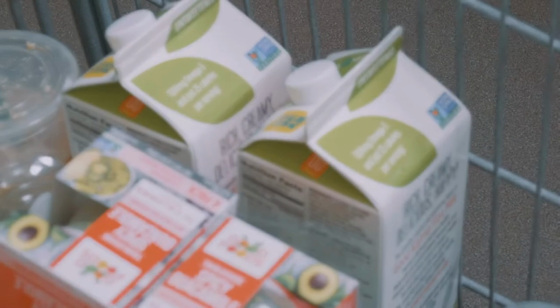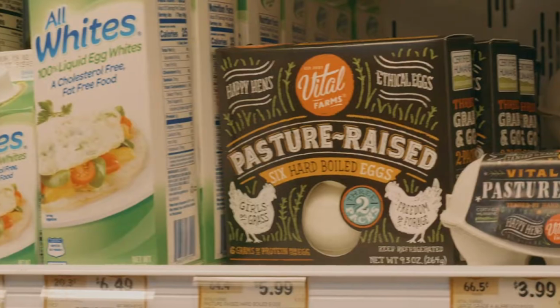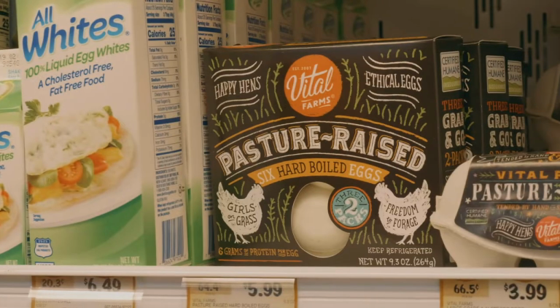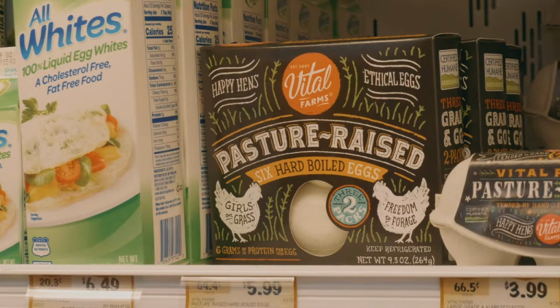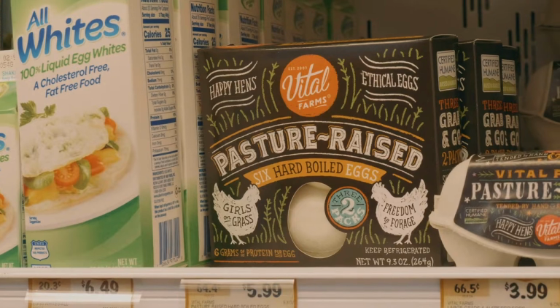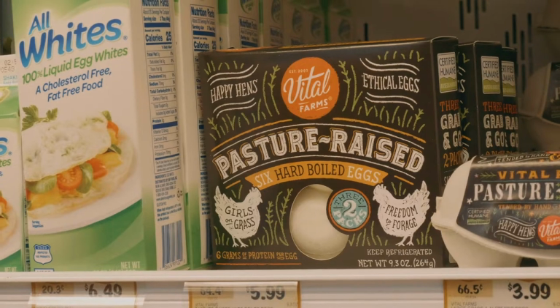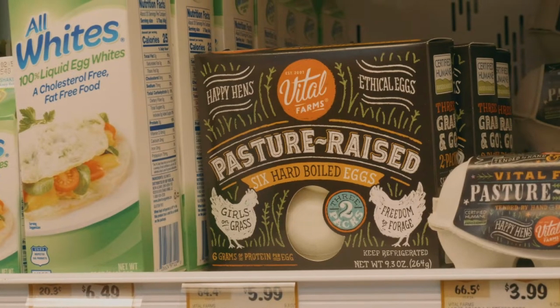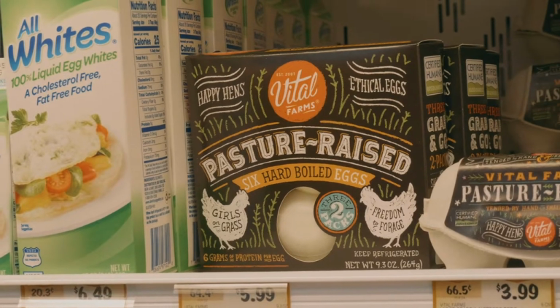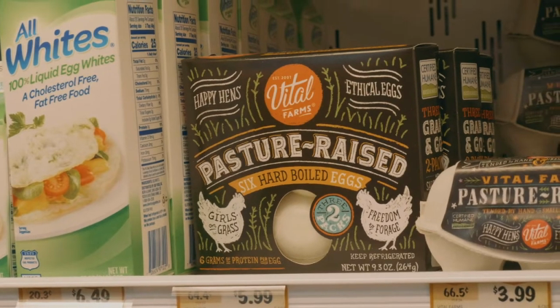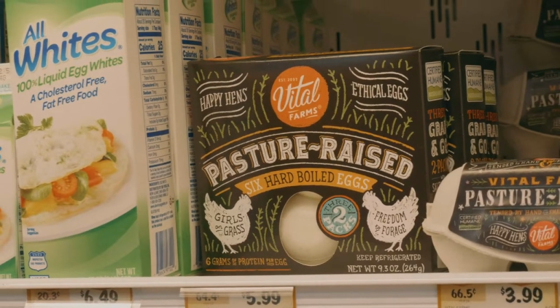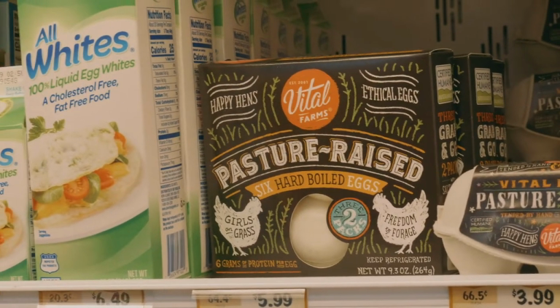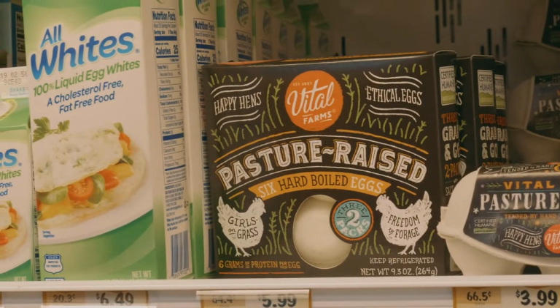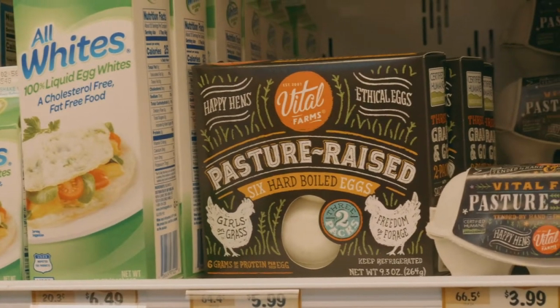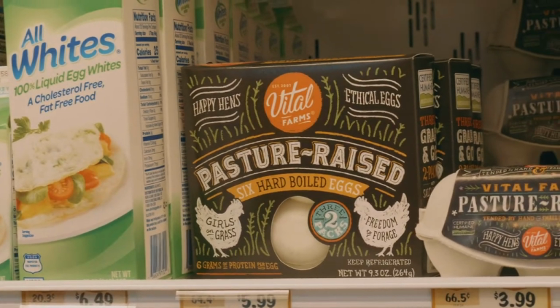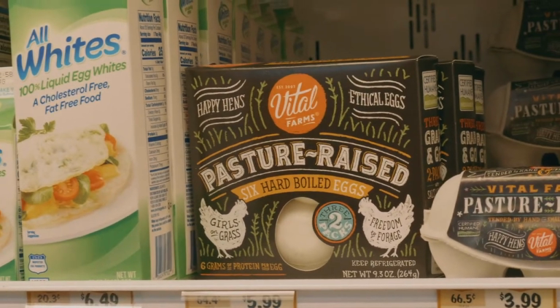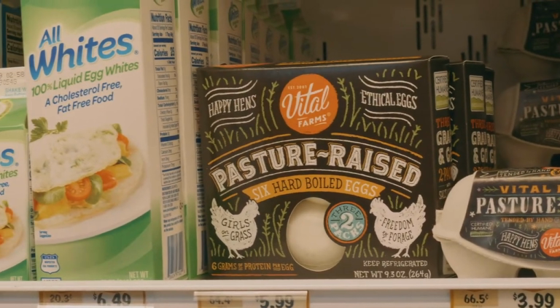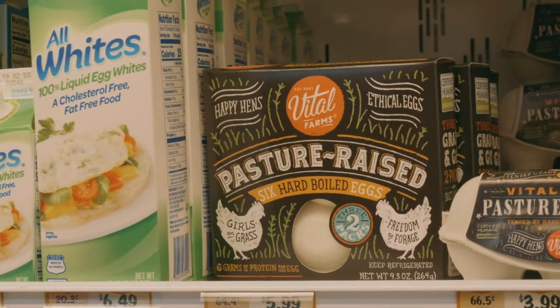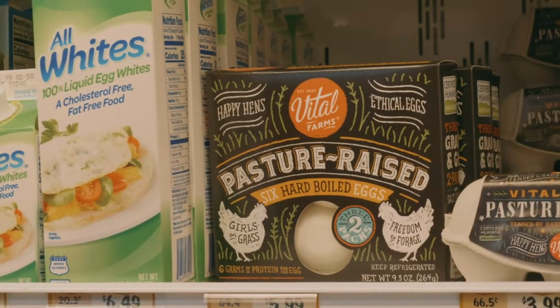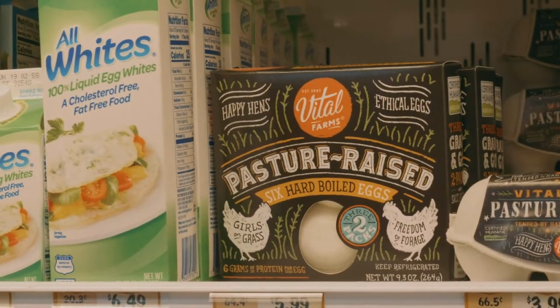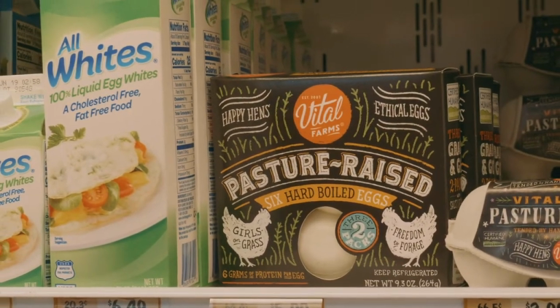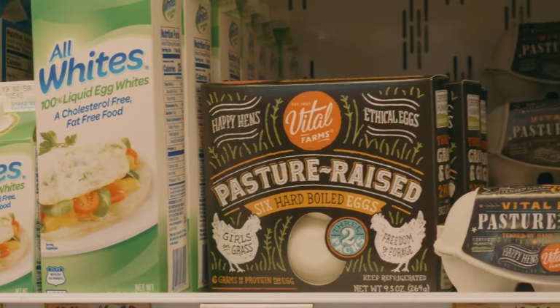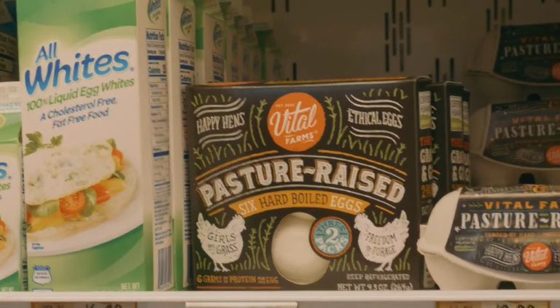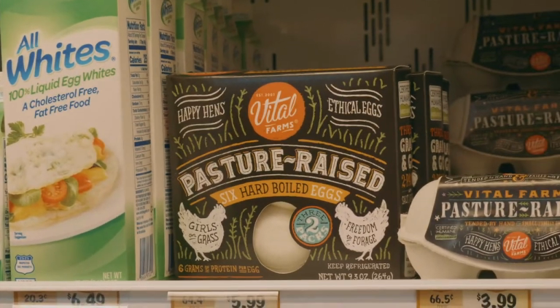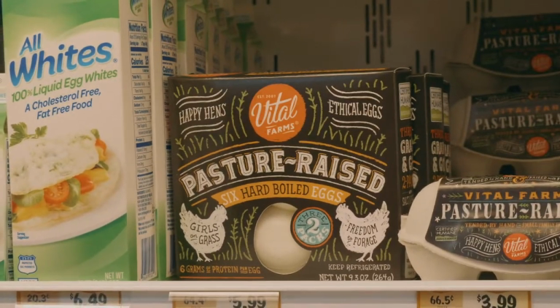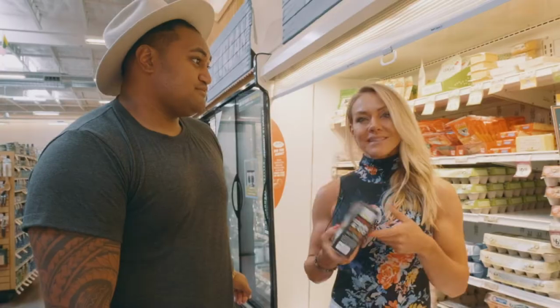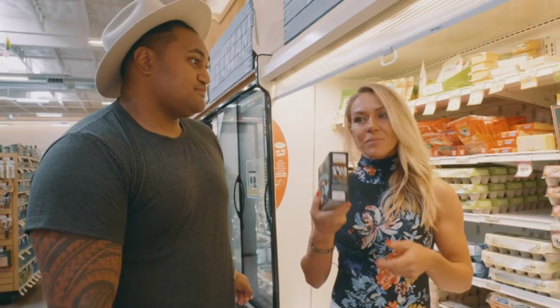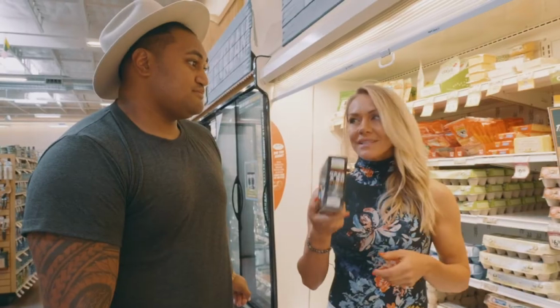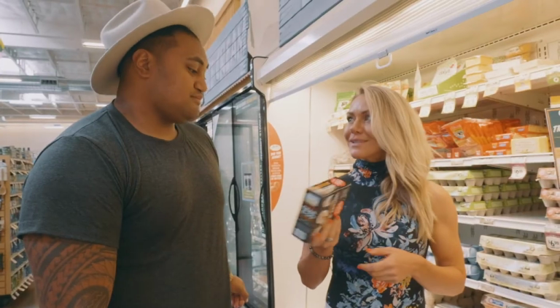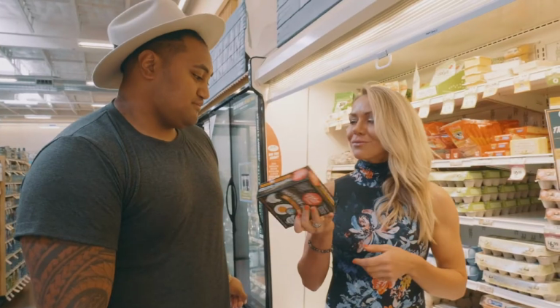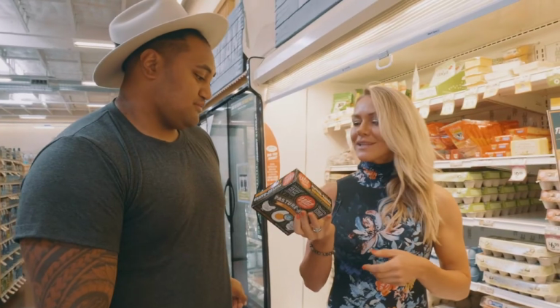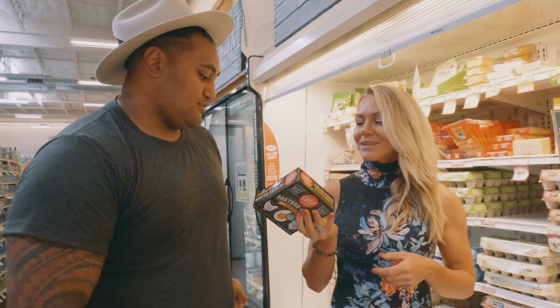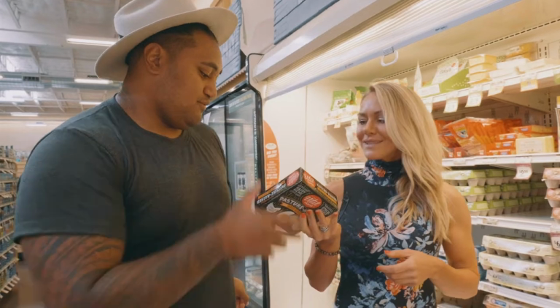All right, hard-boiled eggs — these are the perfect snack on keto. They come with little salt packets, super easy. We're going to get some of these.